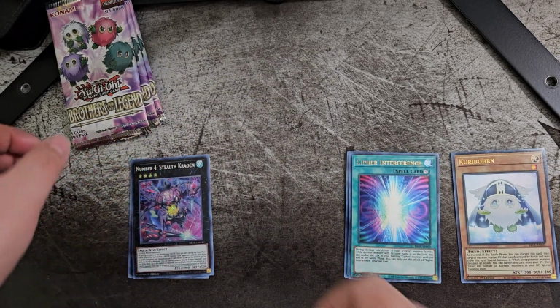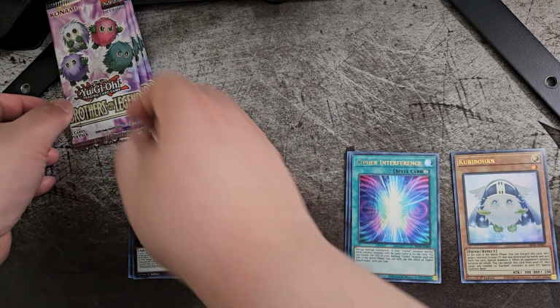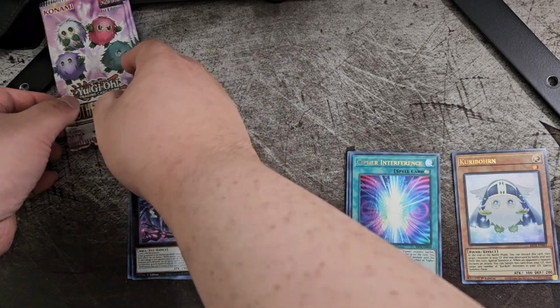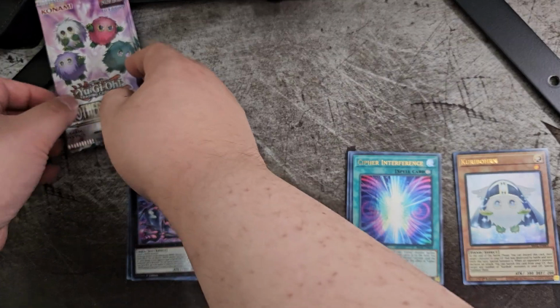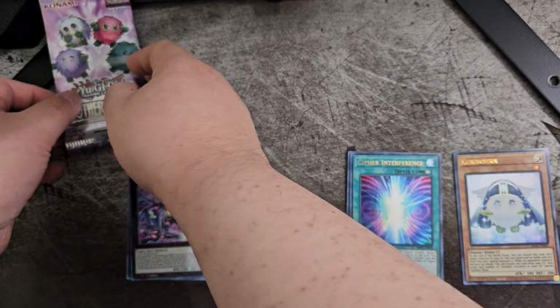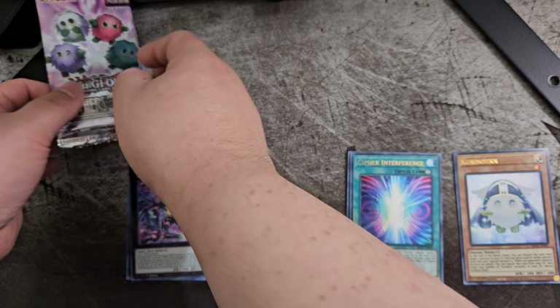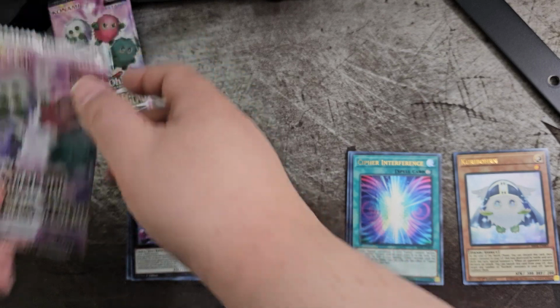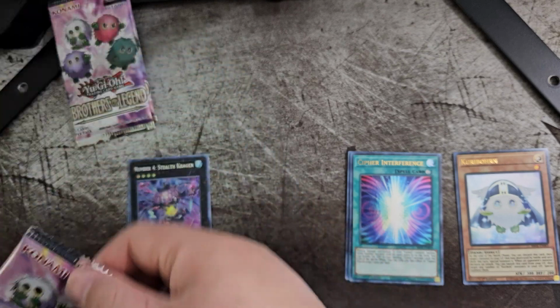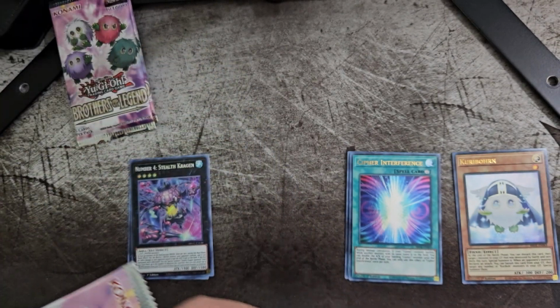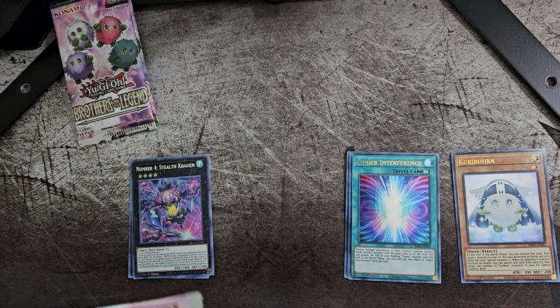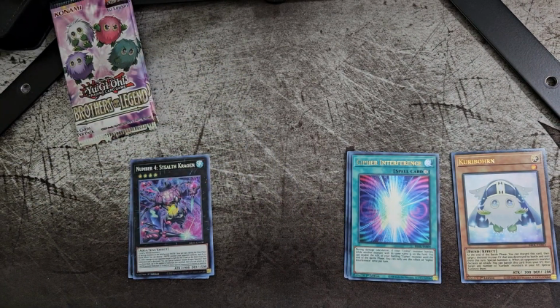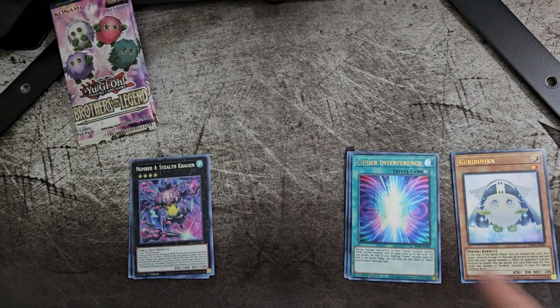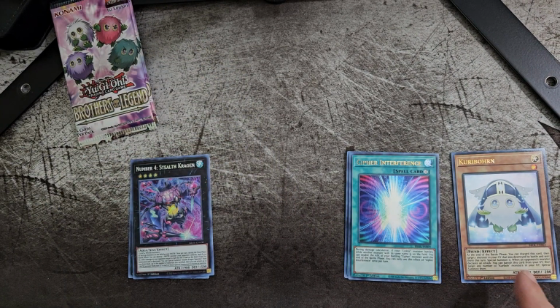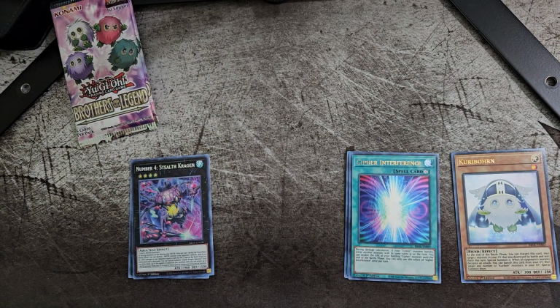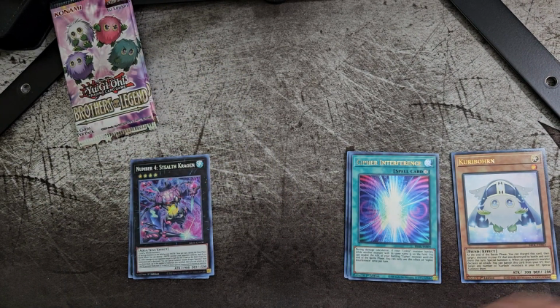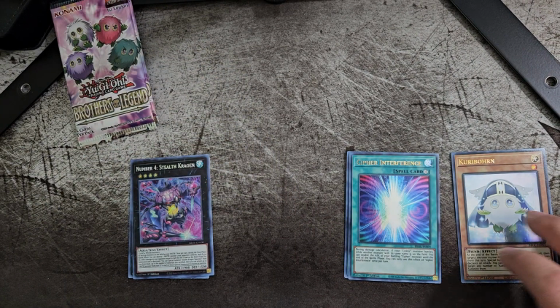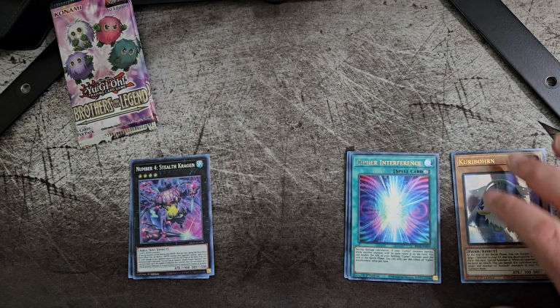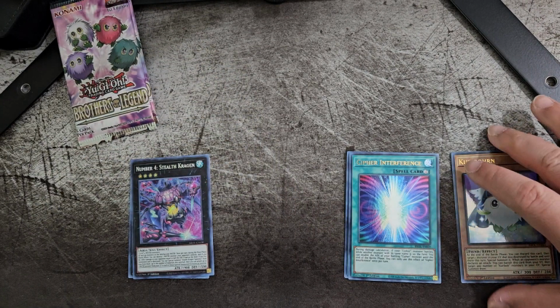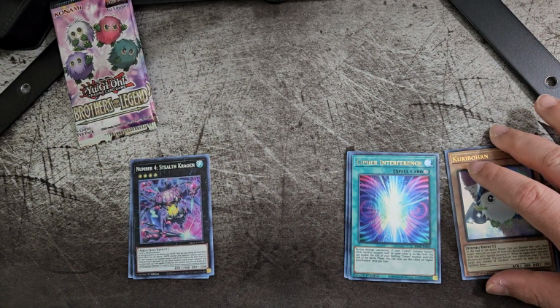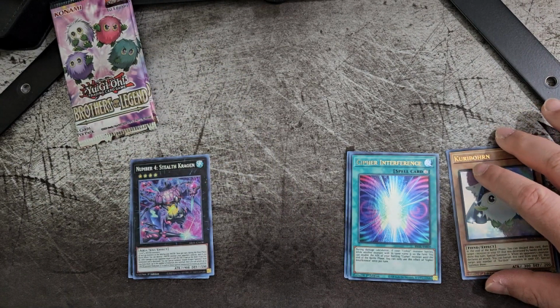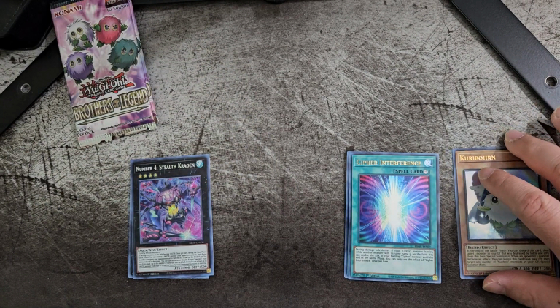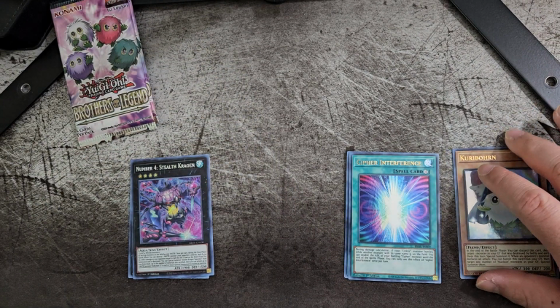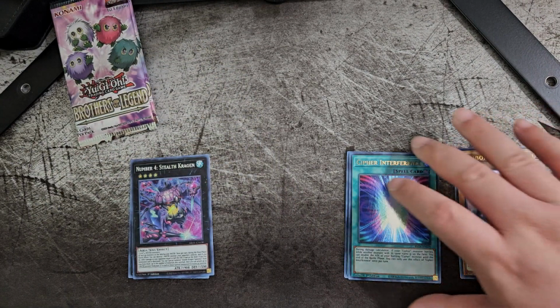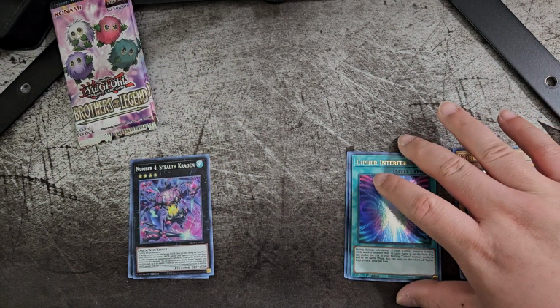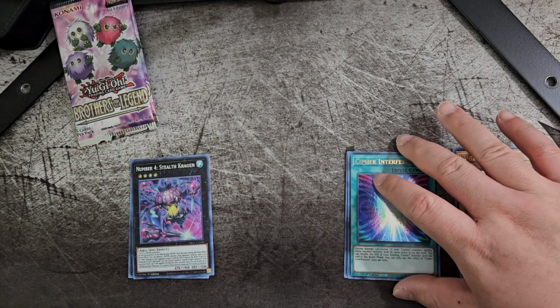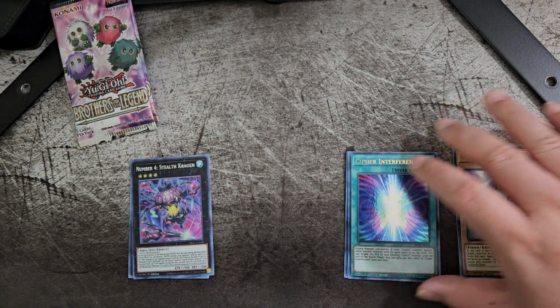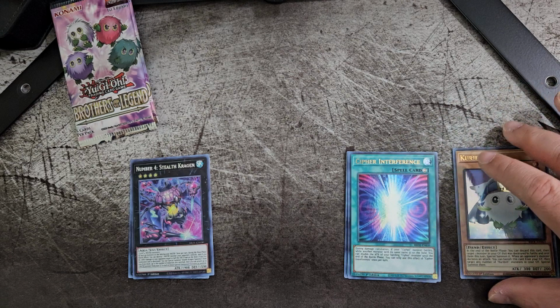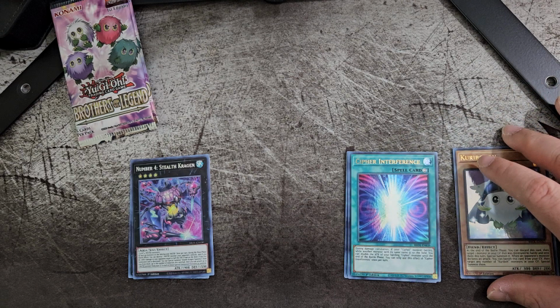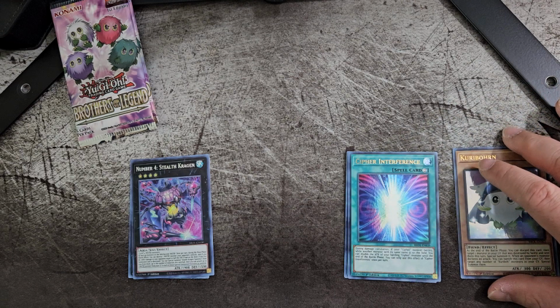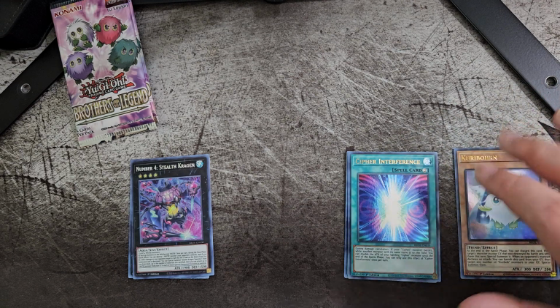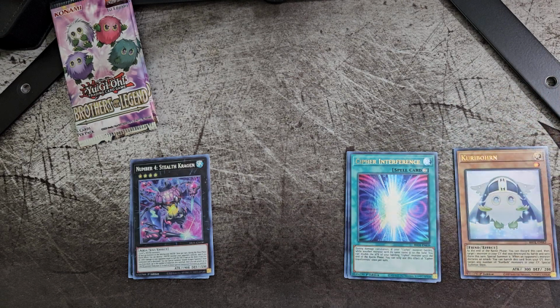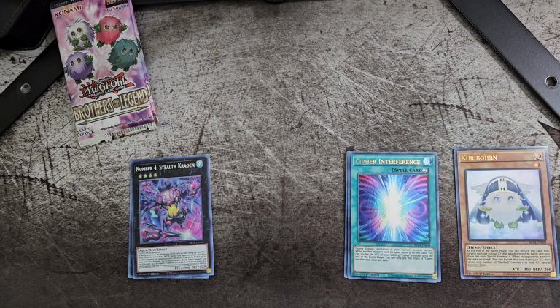So that was pack one and we got our first Karibo card, which is really cool.